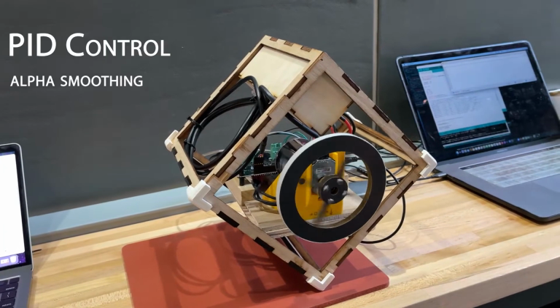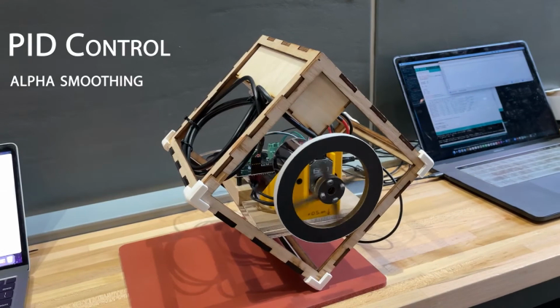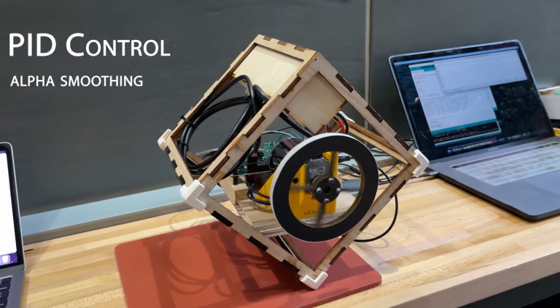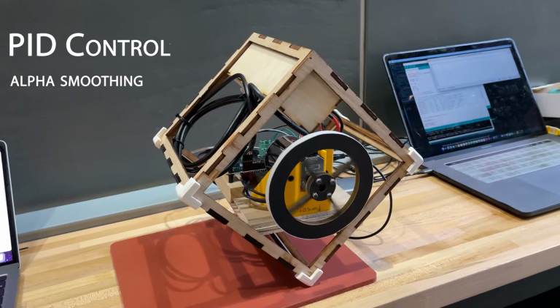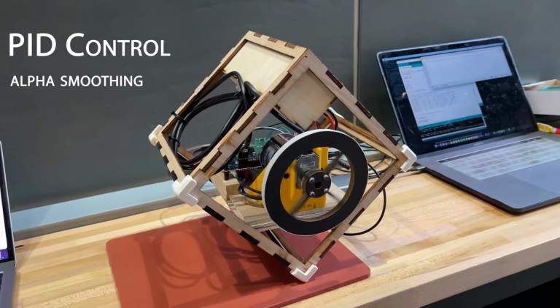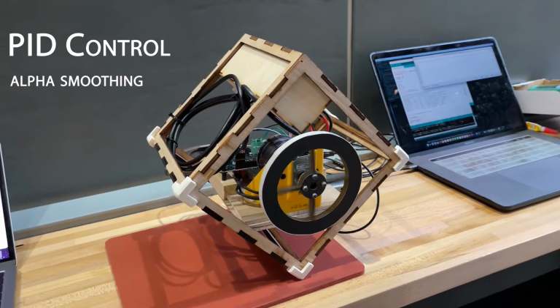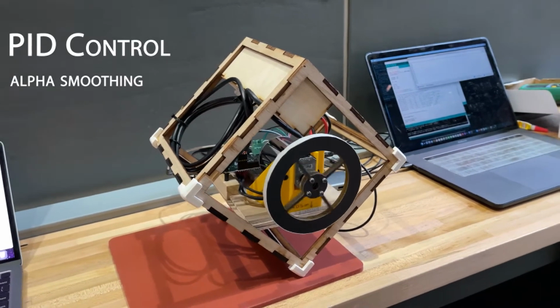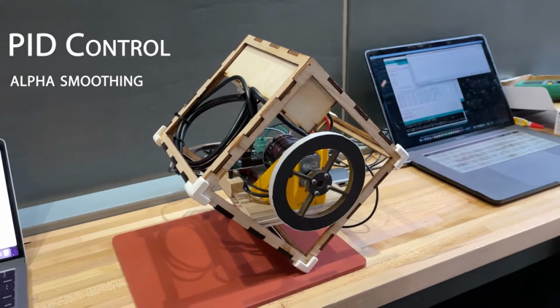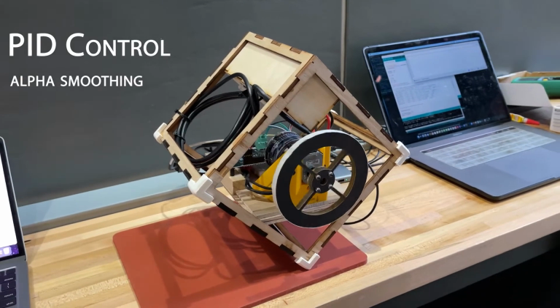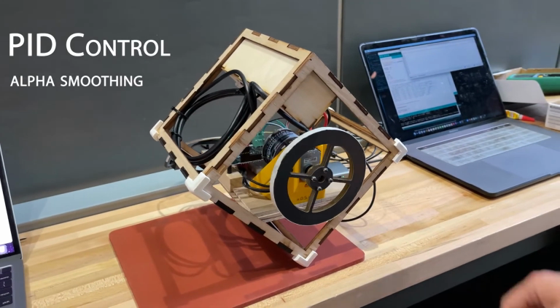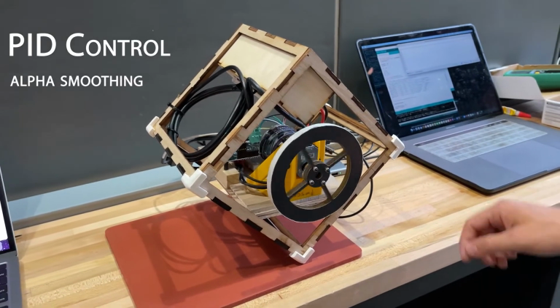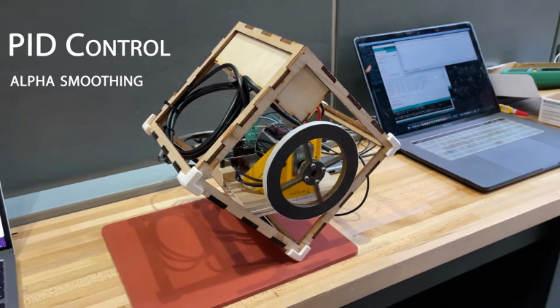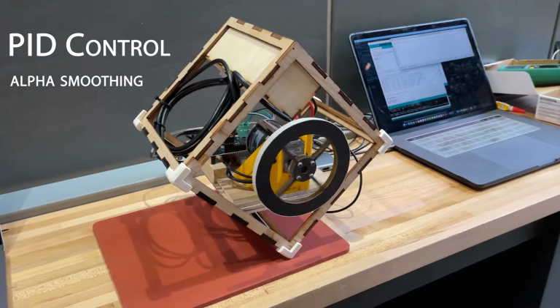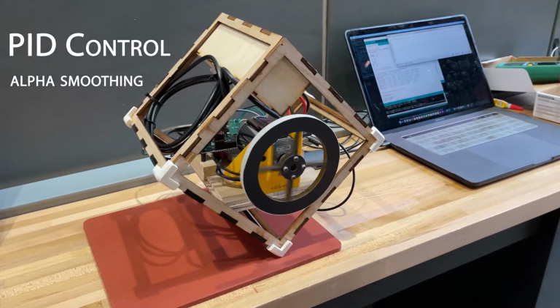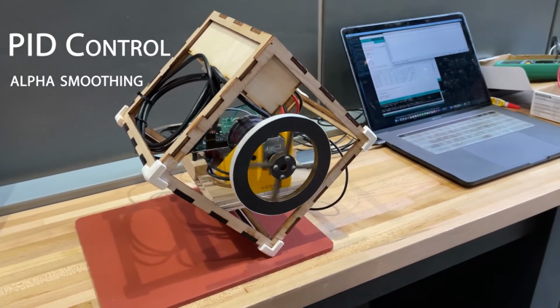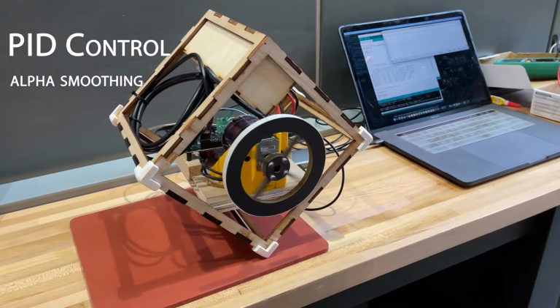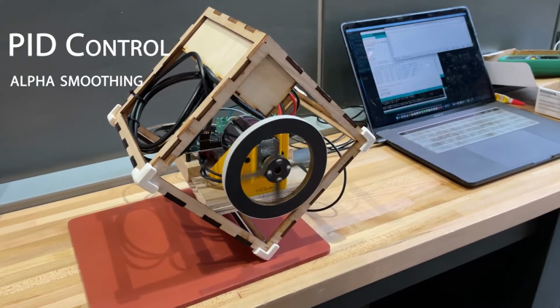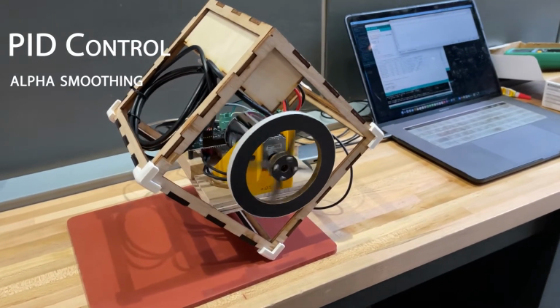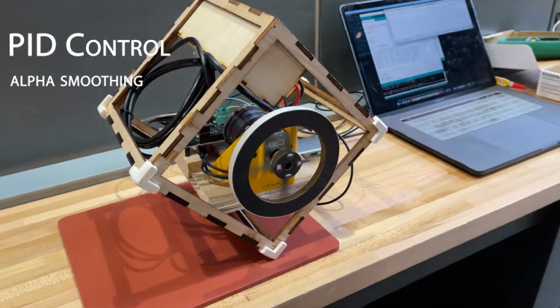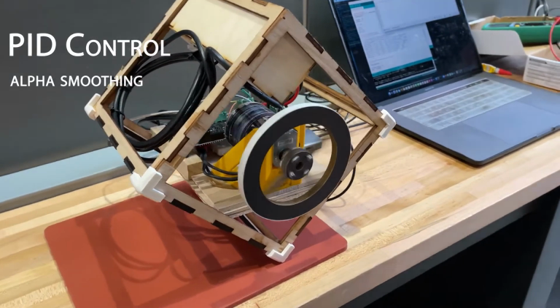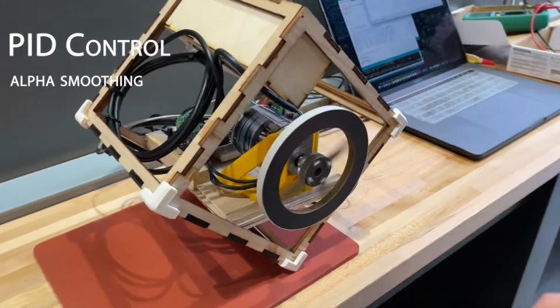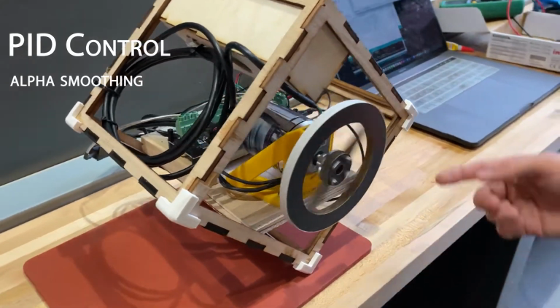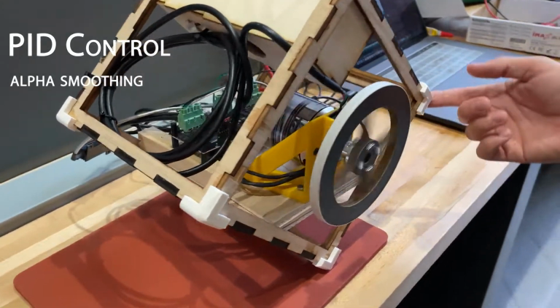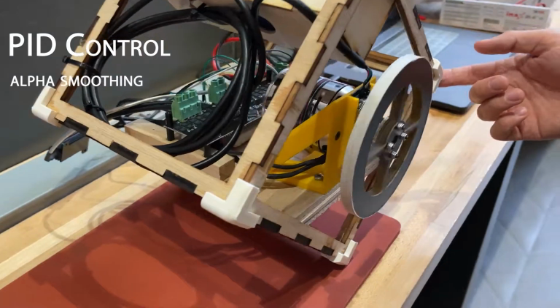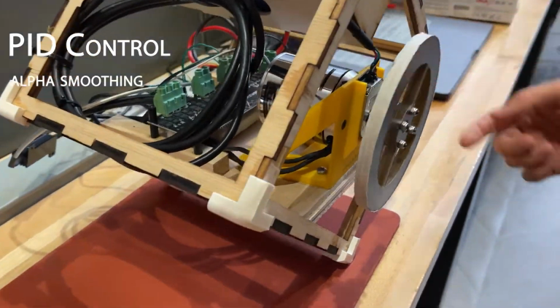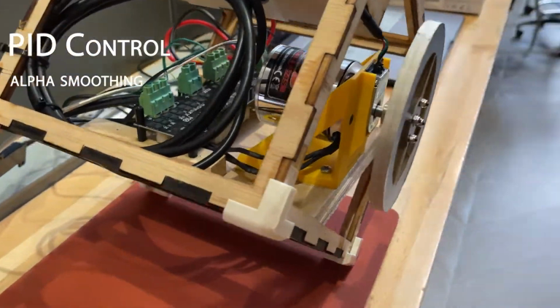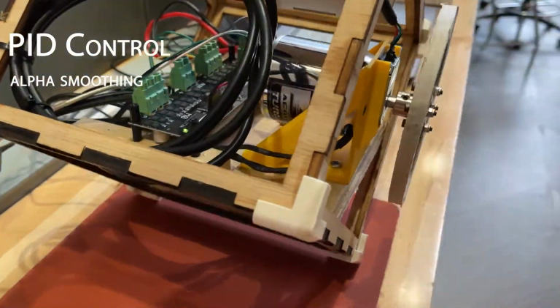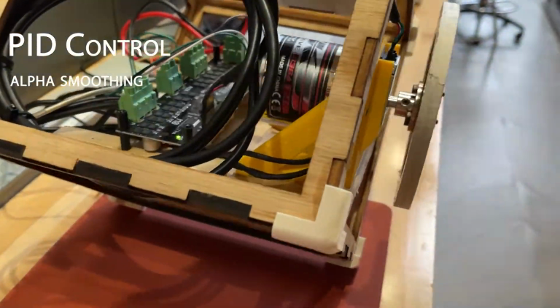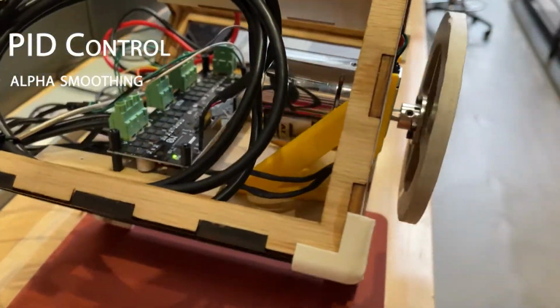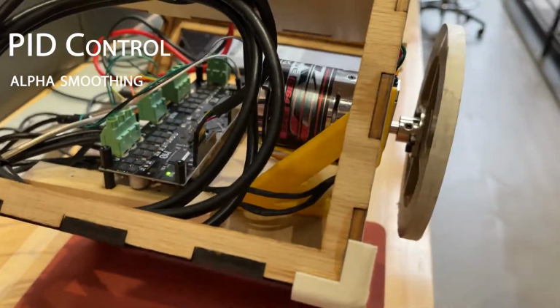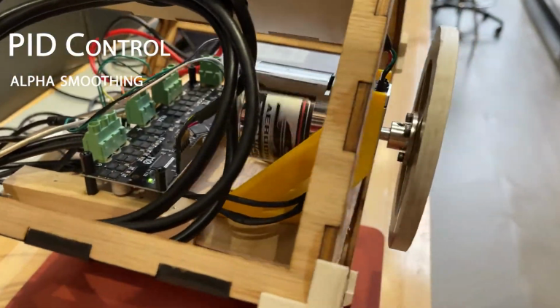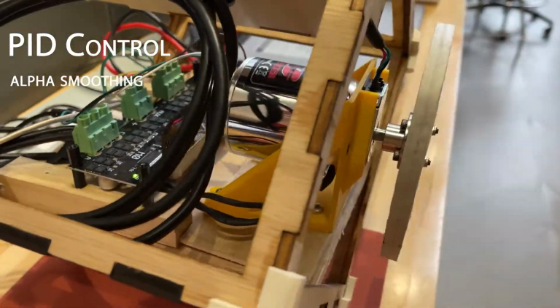We used alpha-smoothing to counteract that, and this worked fairly well. After more tuning, we achieved a system that would remain fairly stable for several seconds.